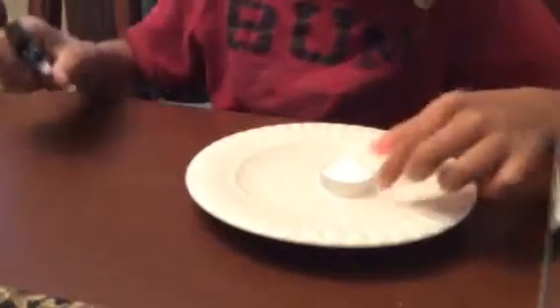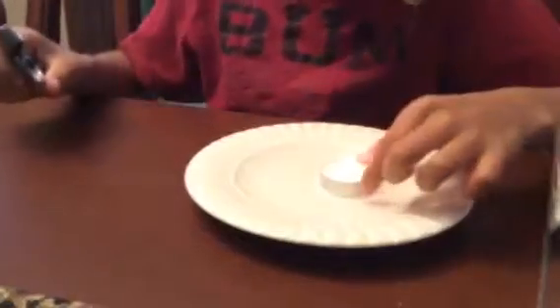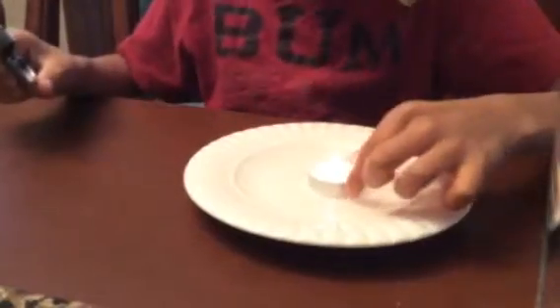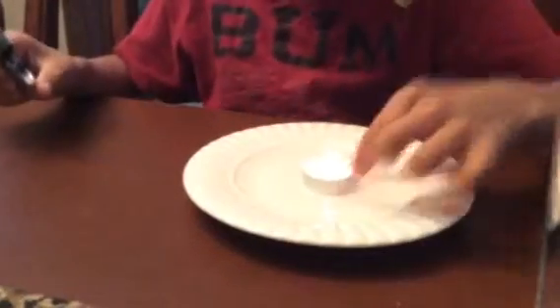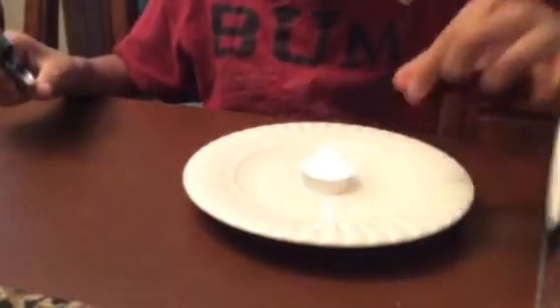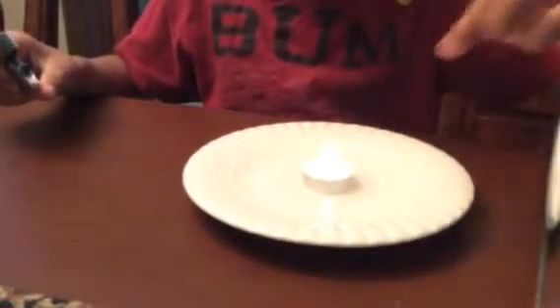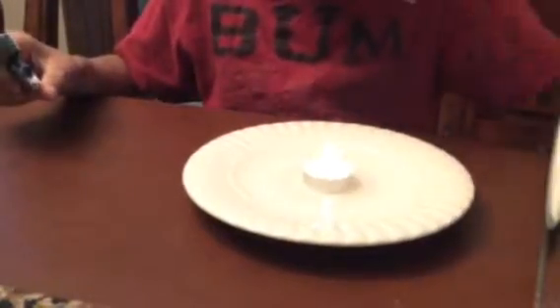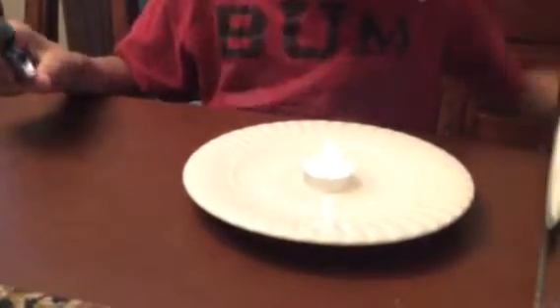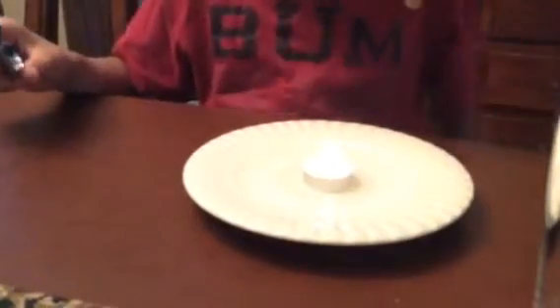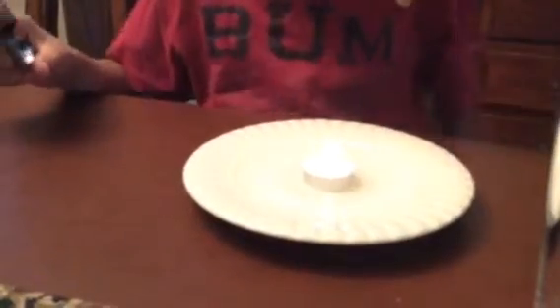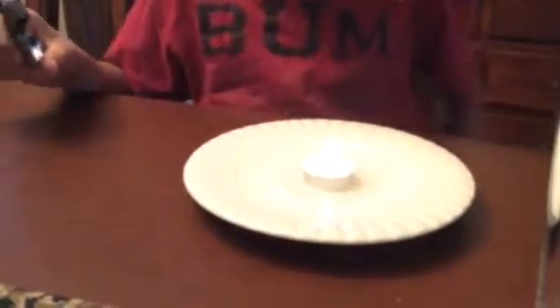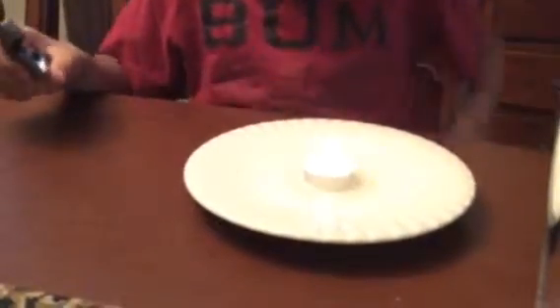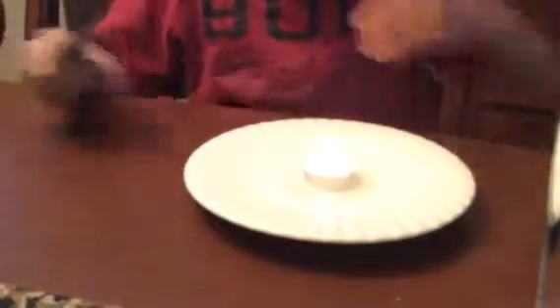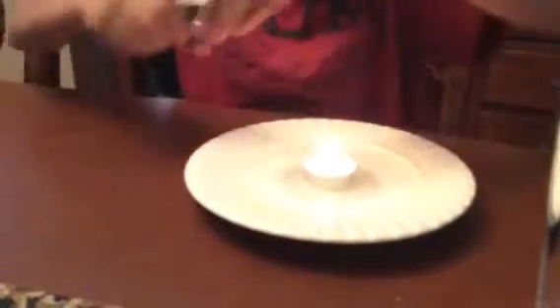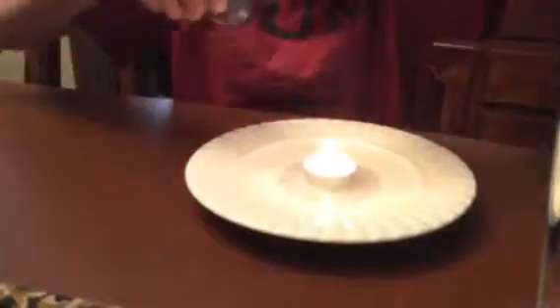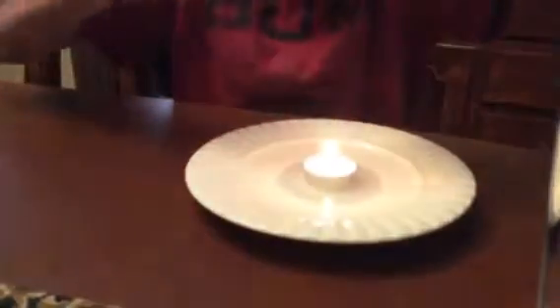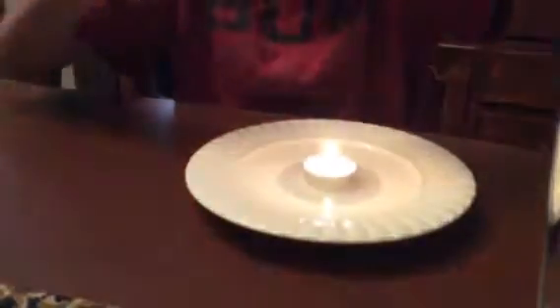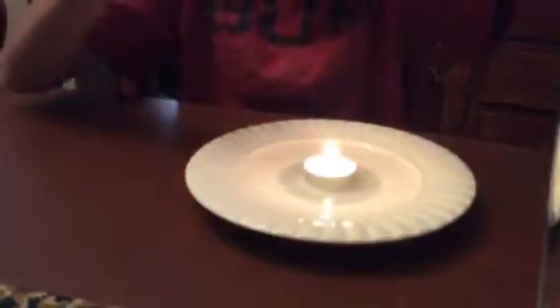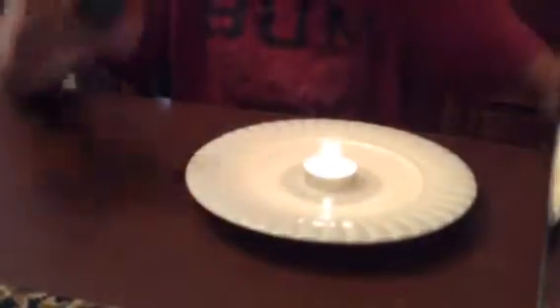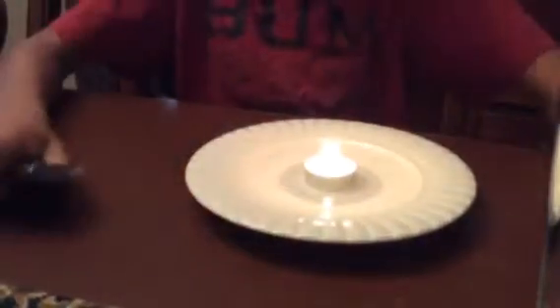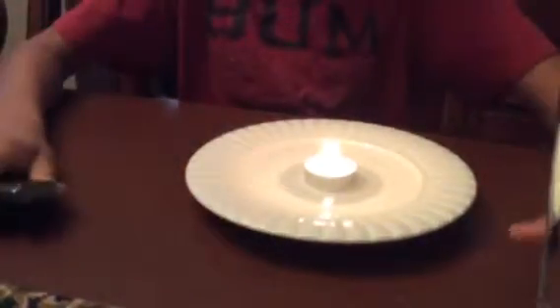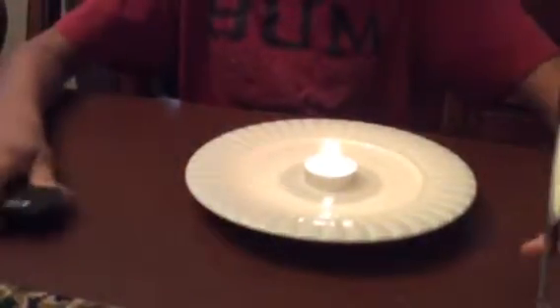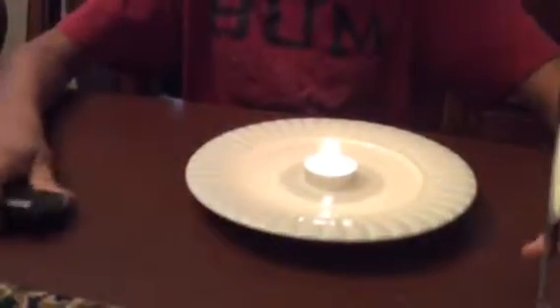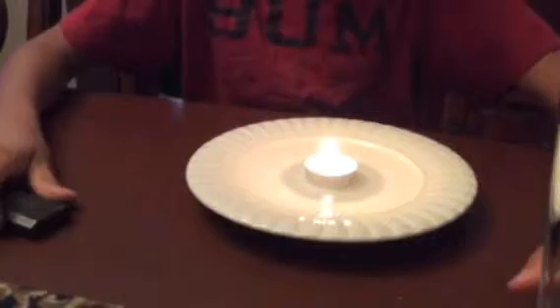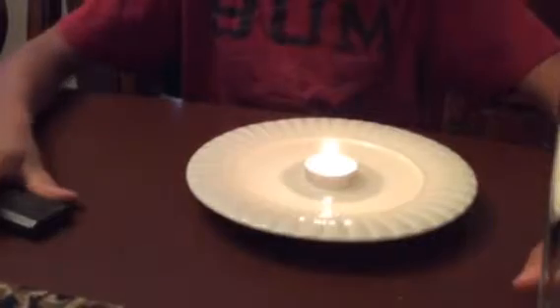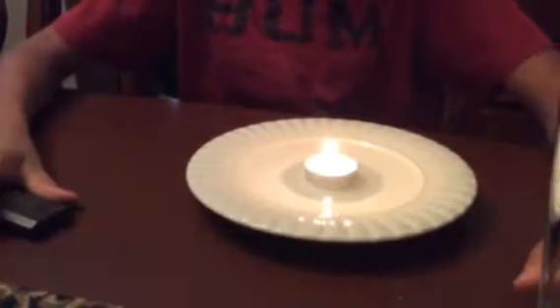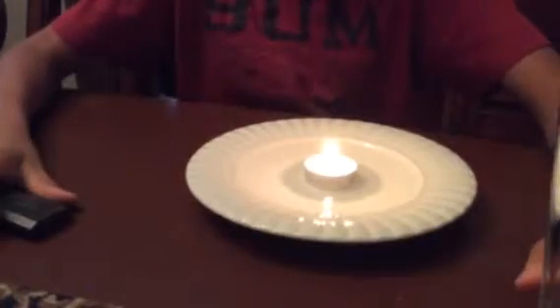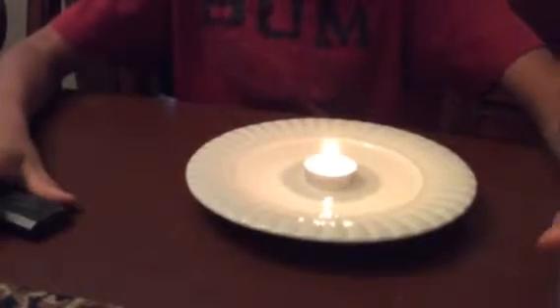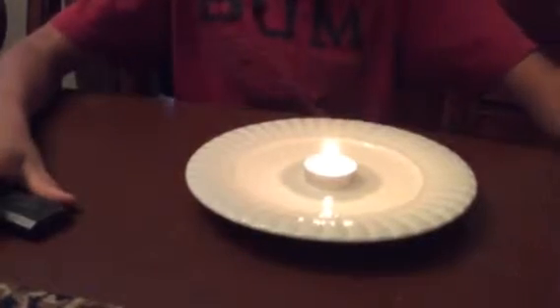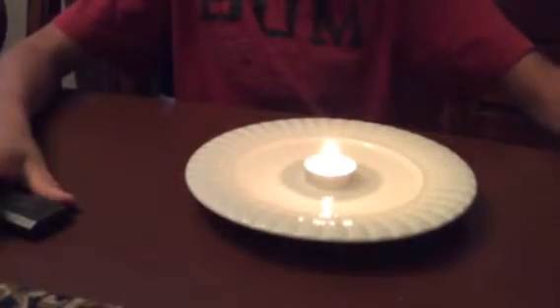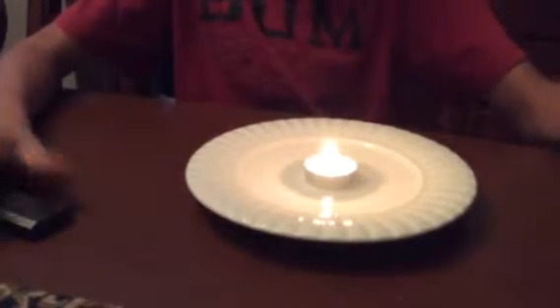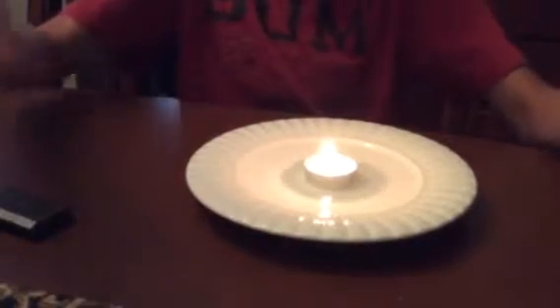Also guys, be very careful with lighters — very dangerous.